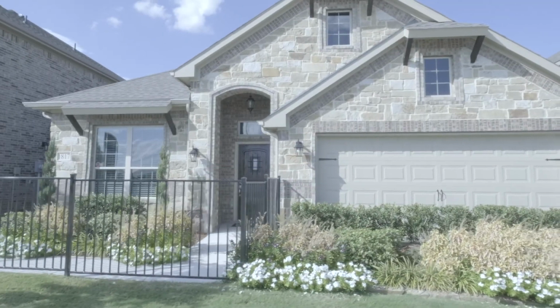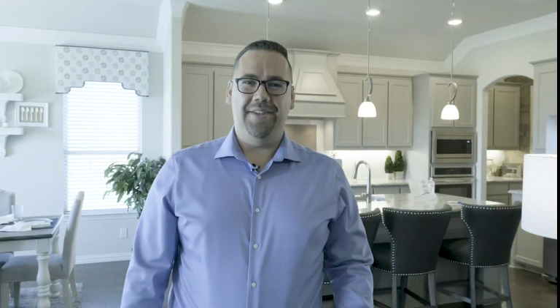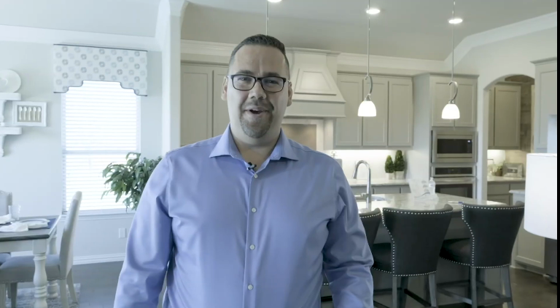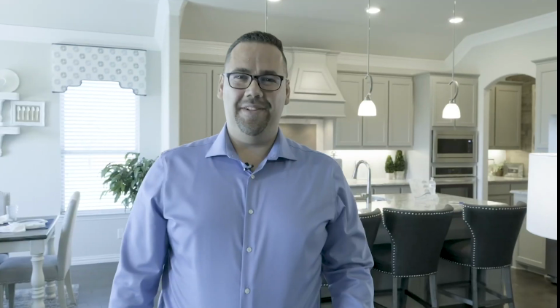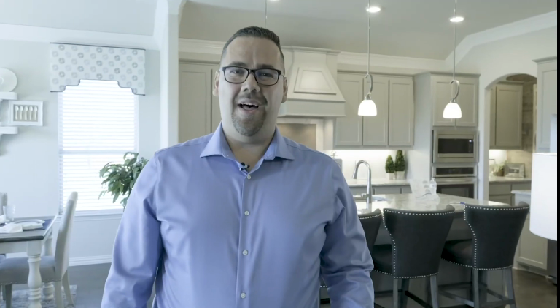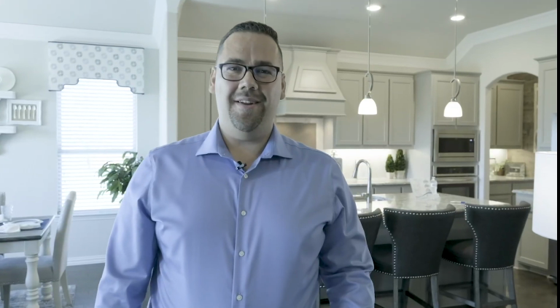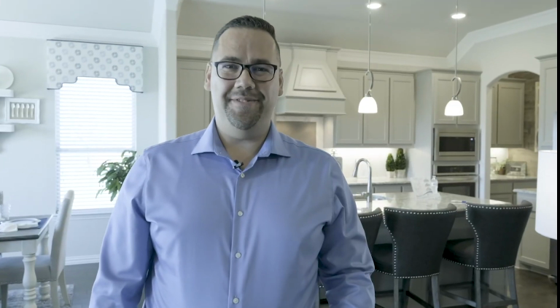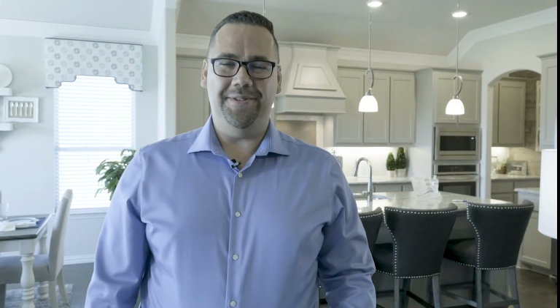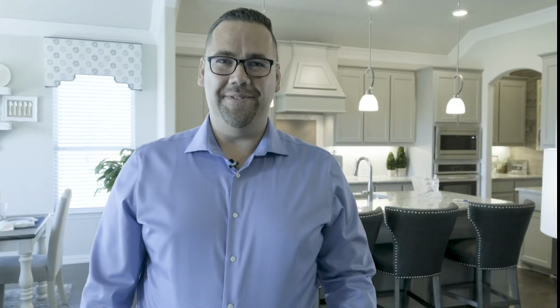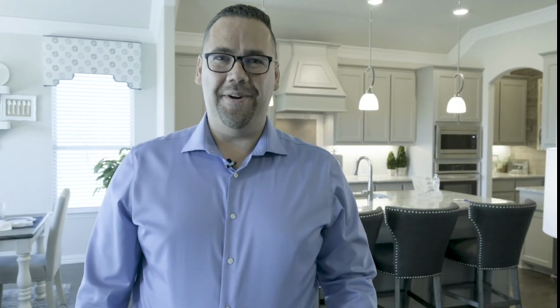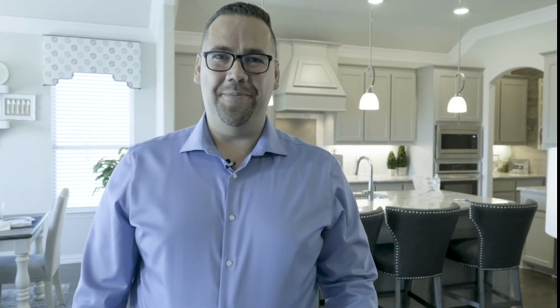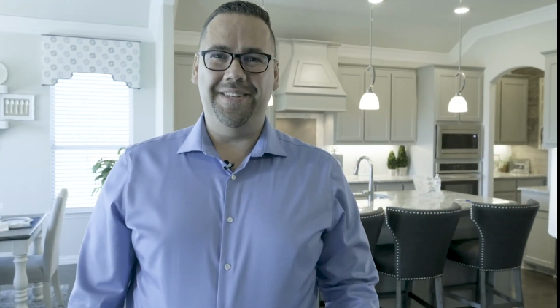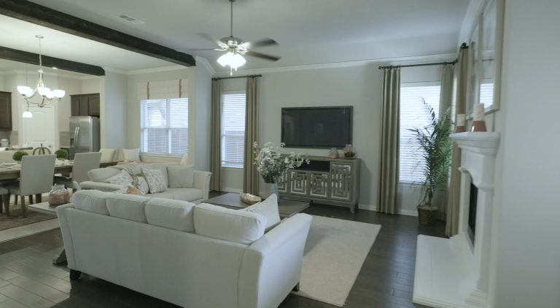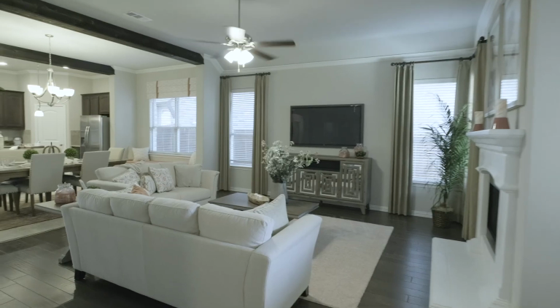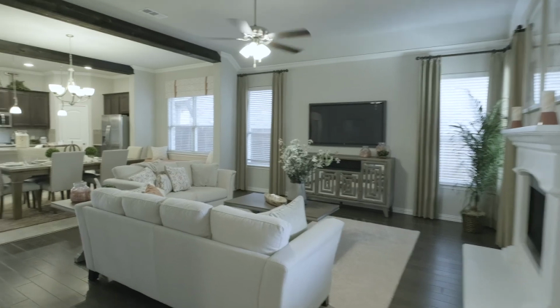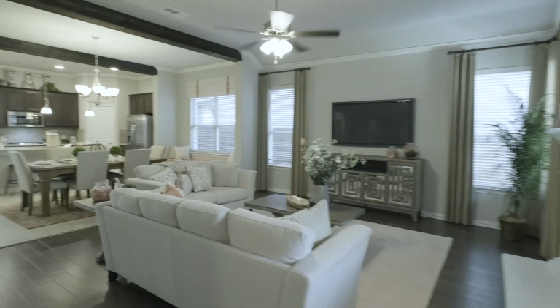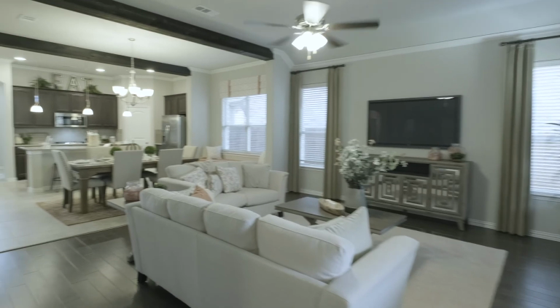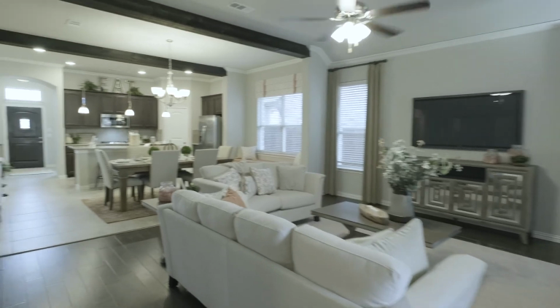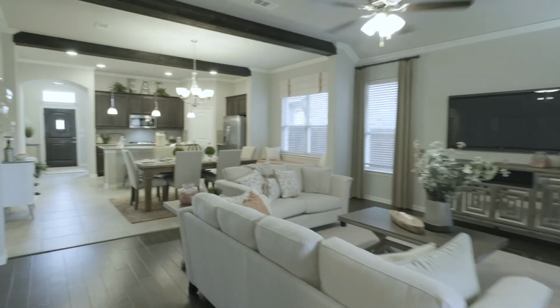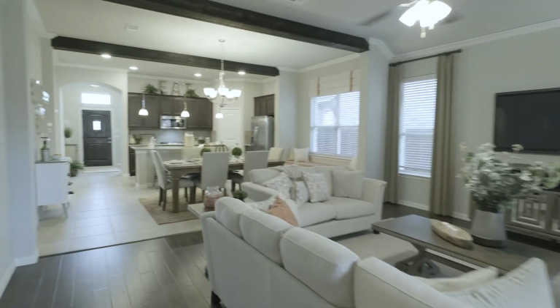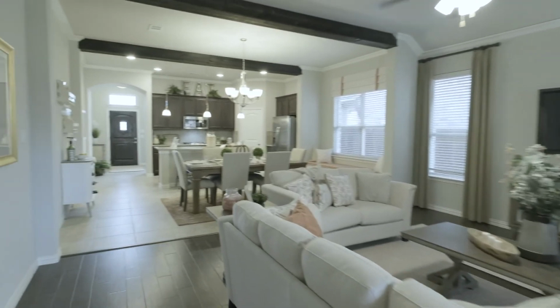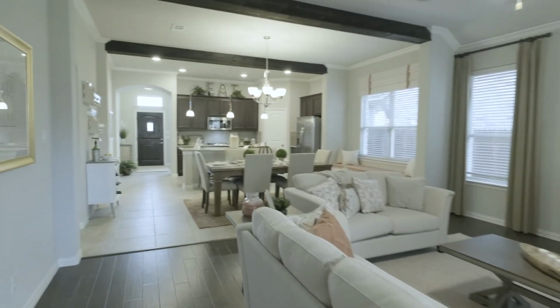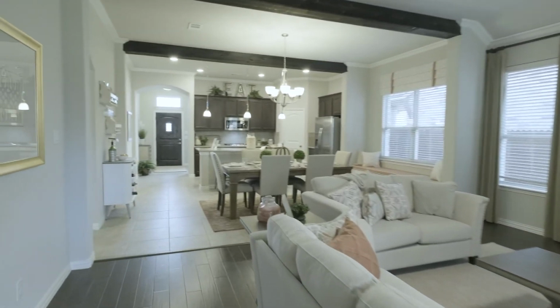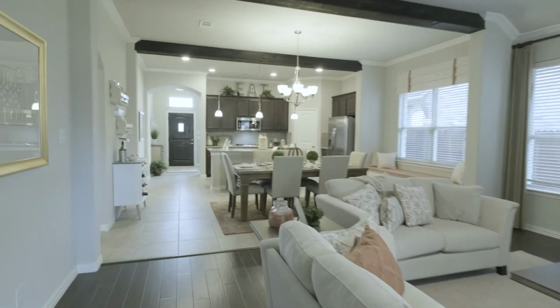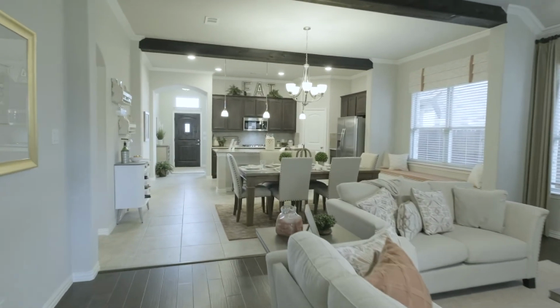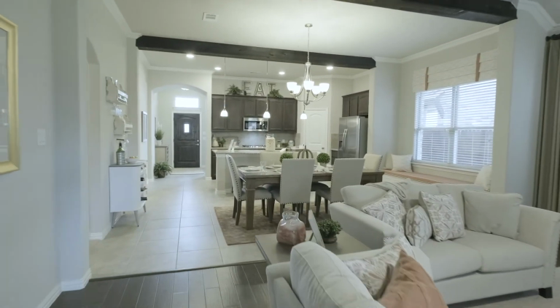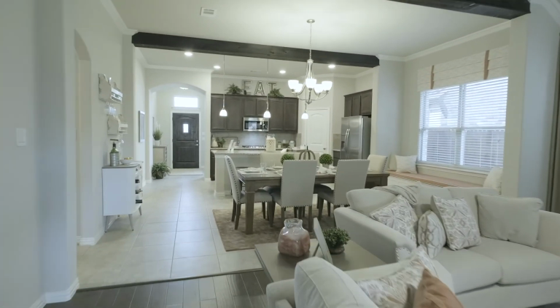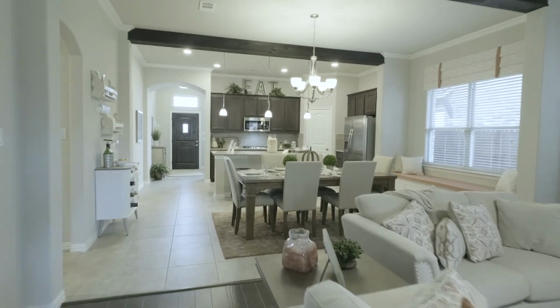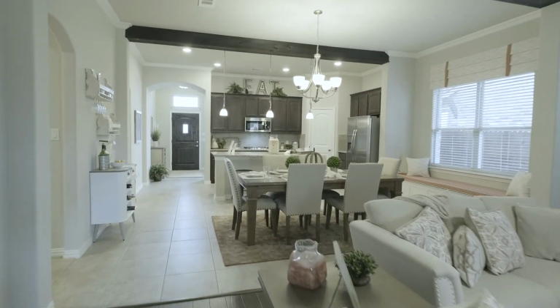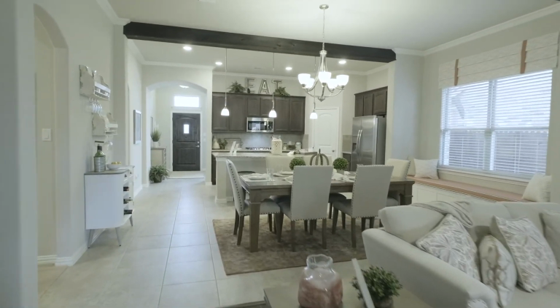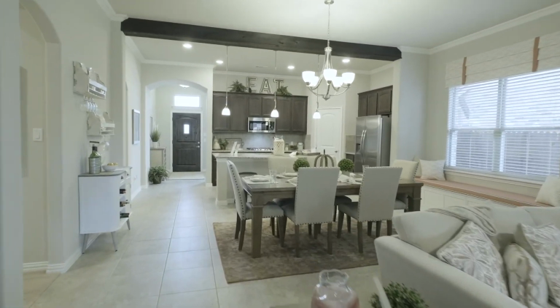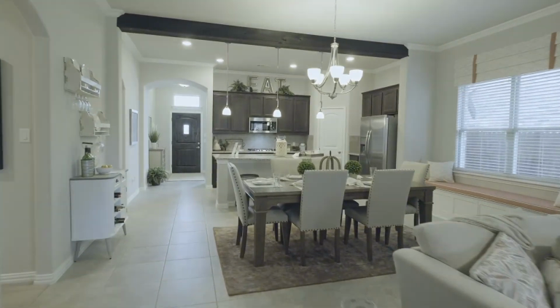You have a lot of choices for a home builder. Choose the one that wastes no opportunity to give you more for your investment.